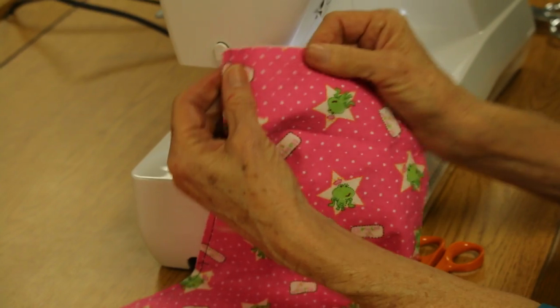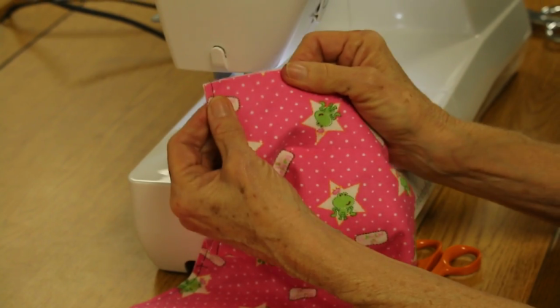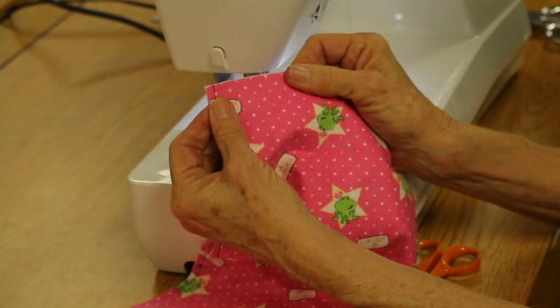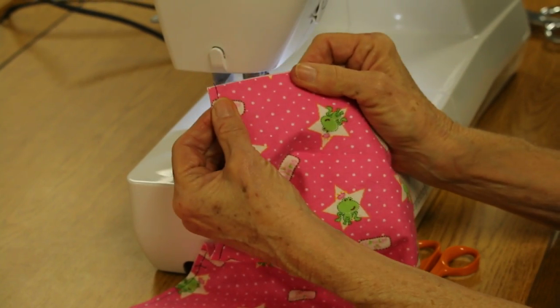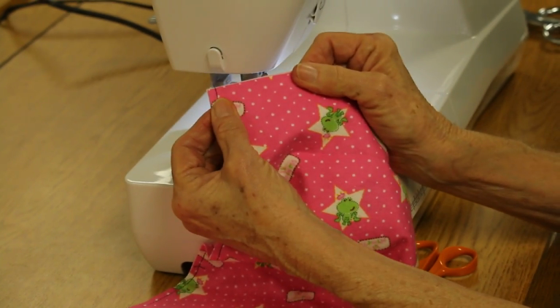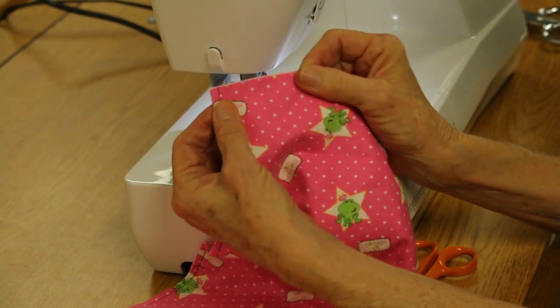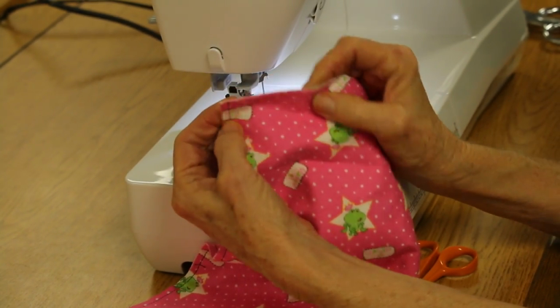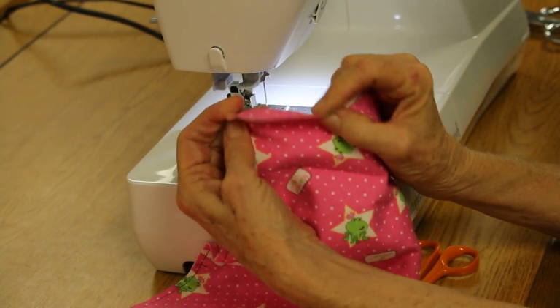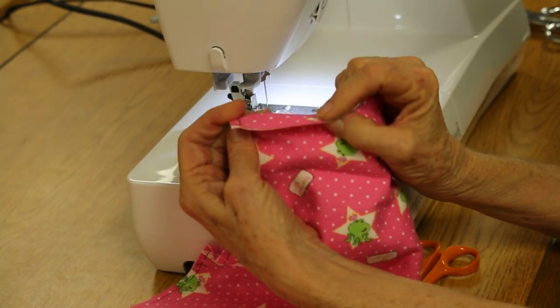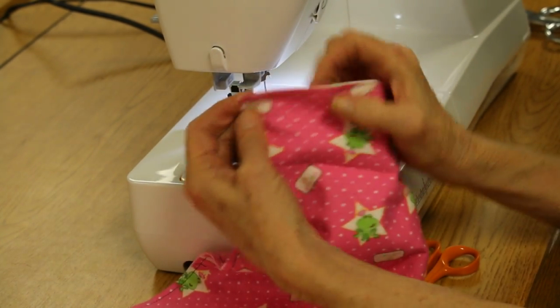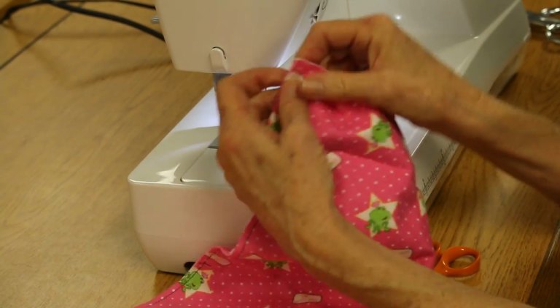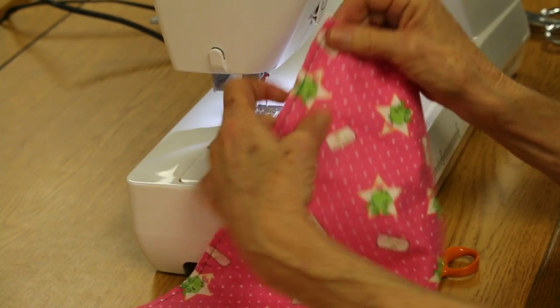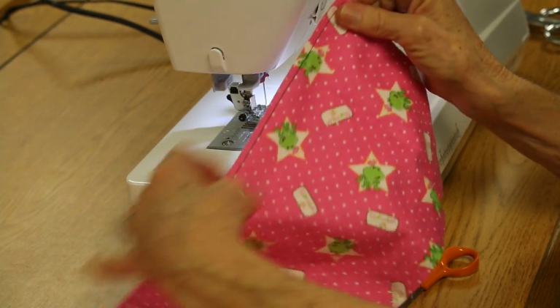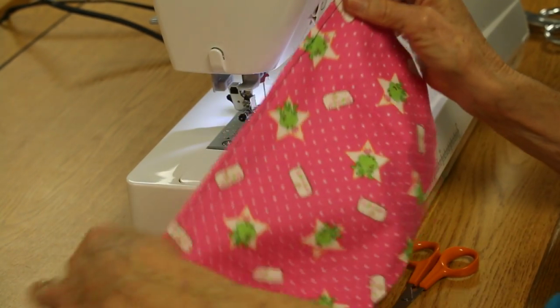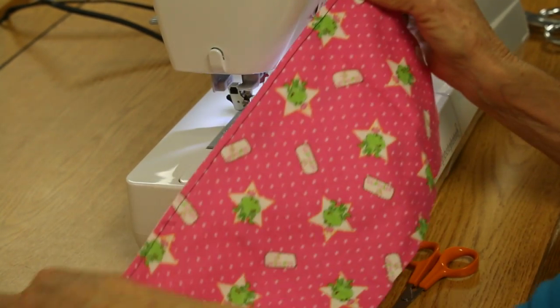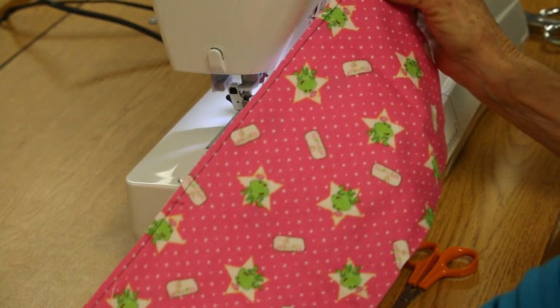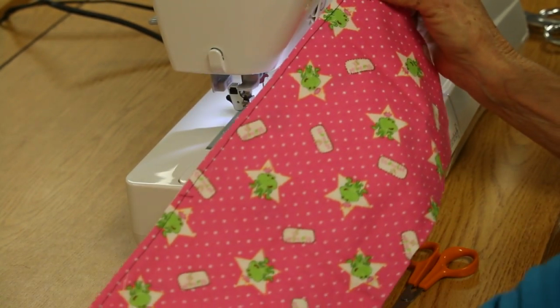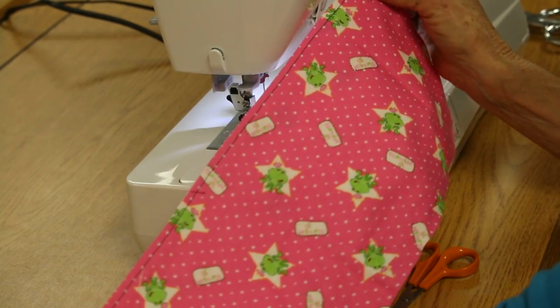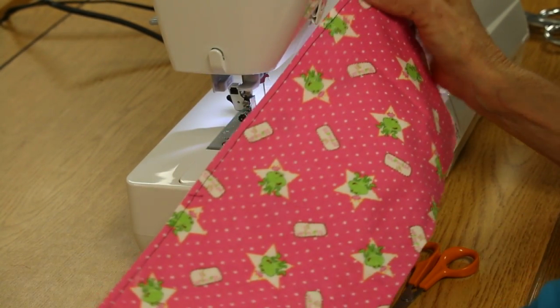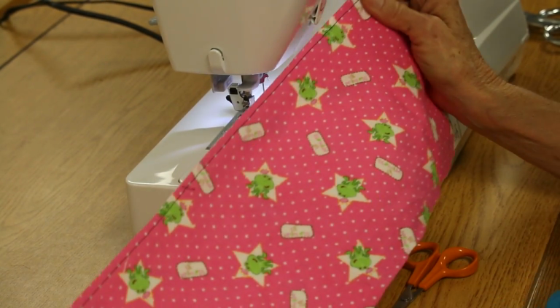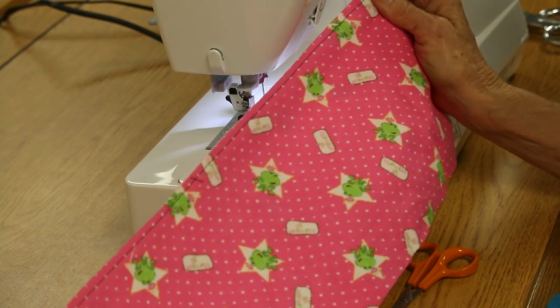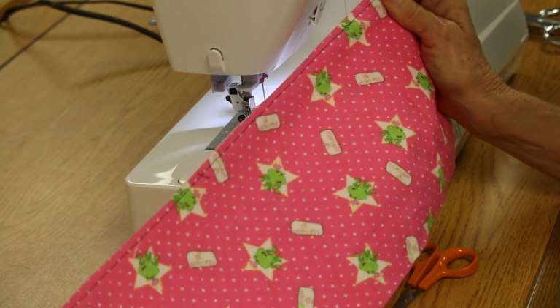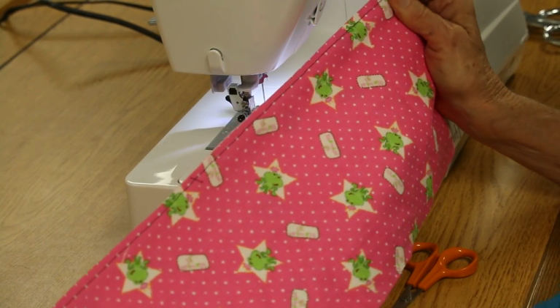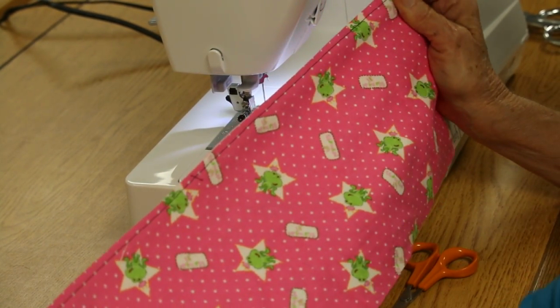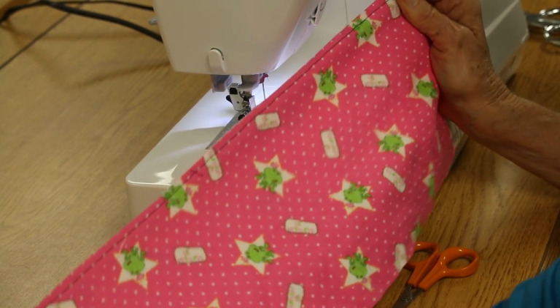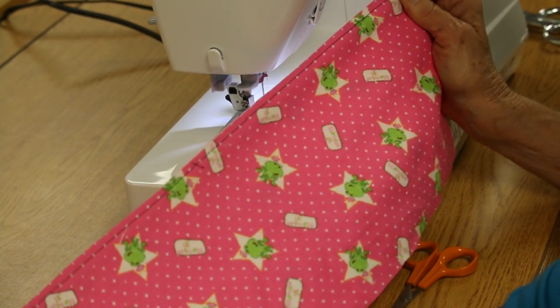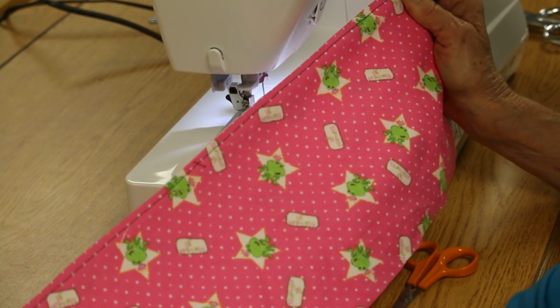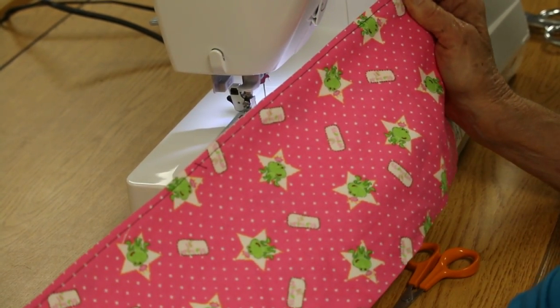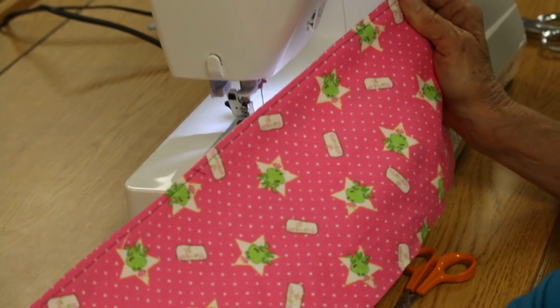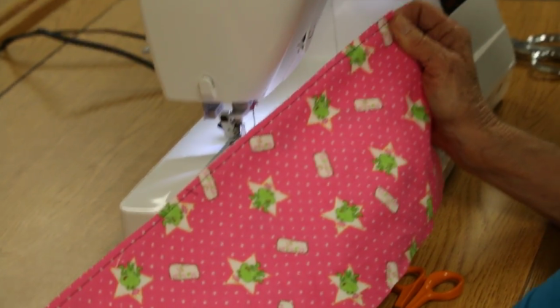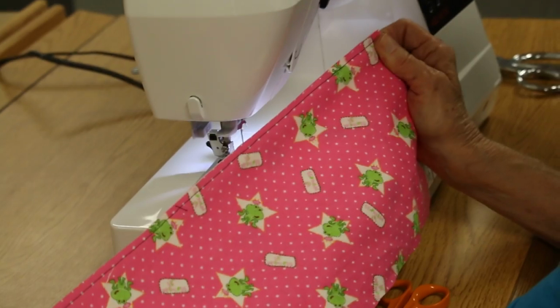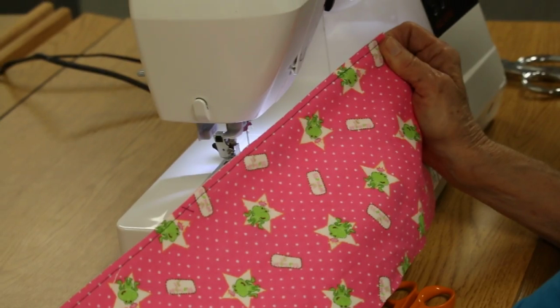Your seams are dead even, you did not sew that with pins, and you have a beautiful quarter-inch seam.